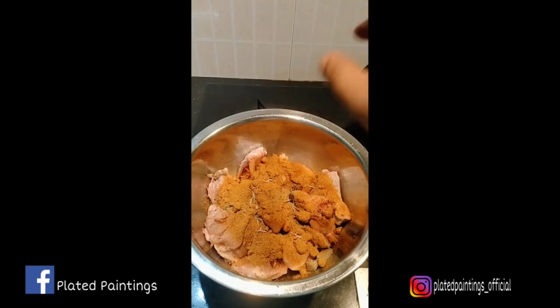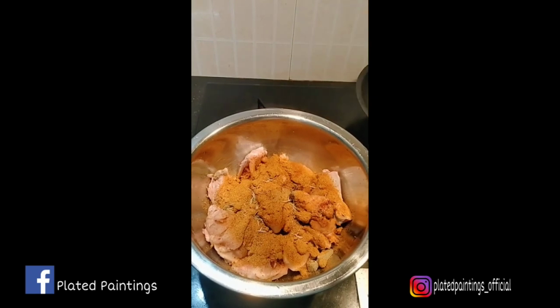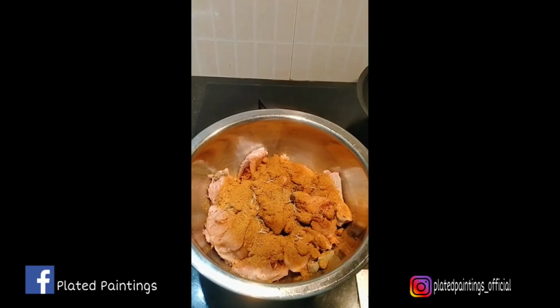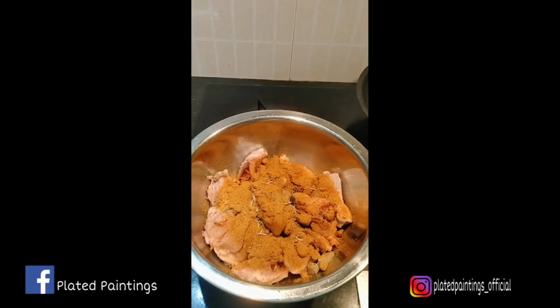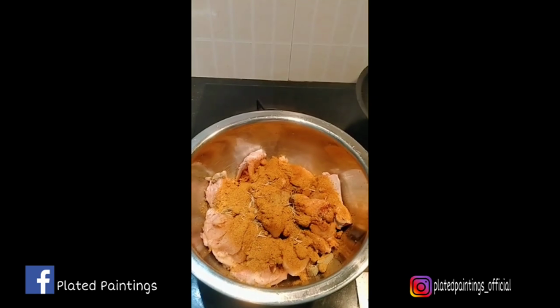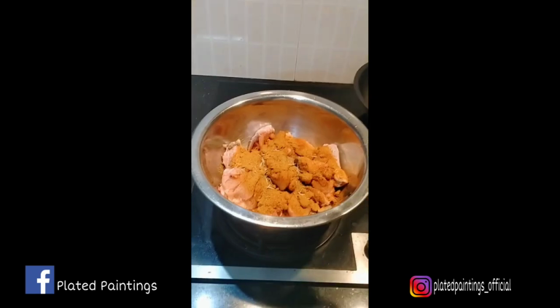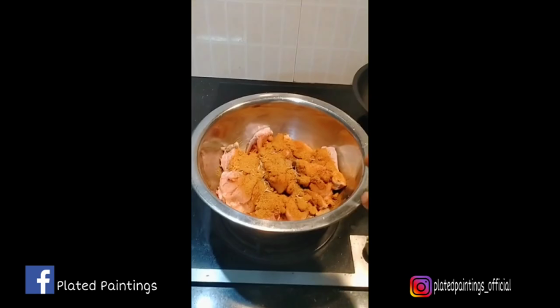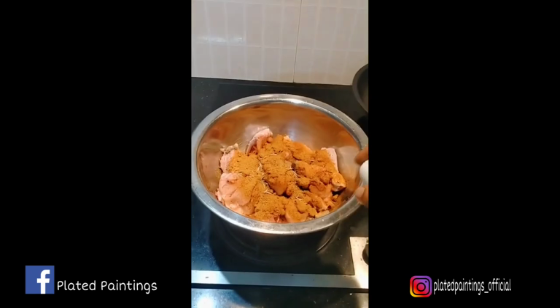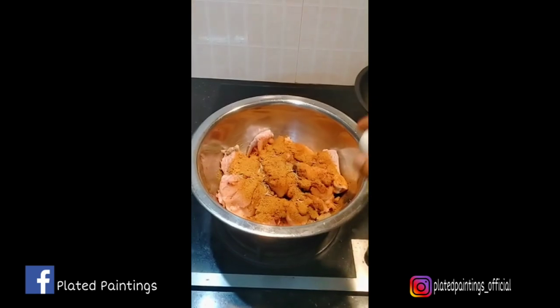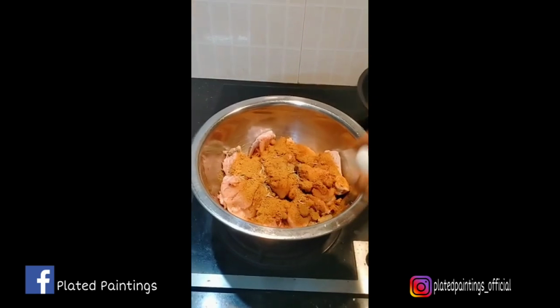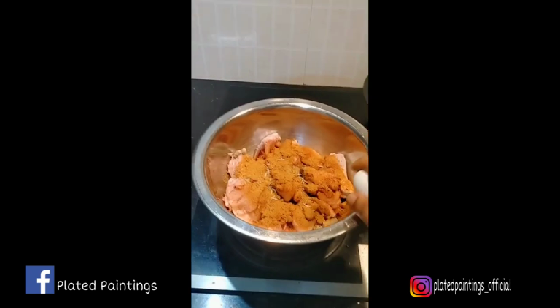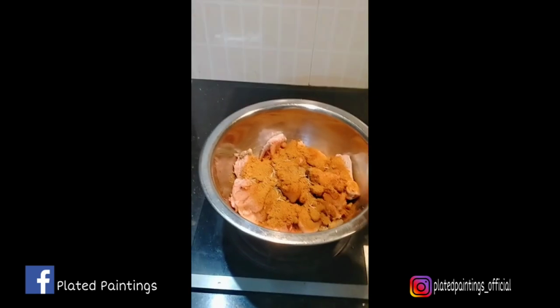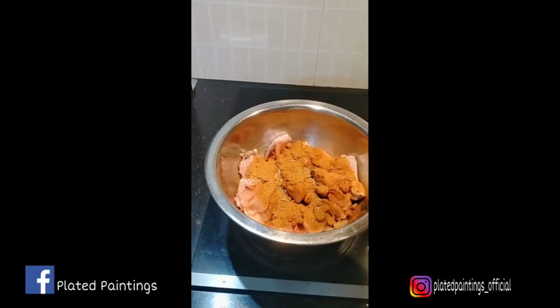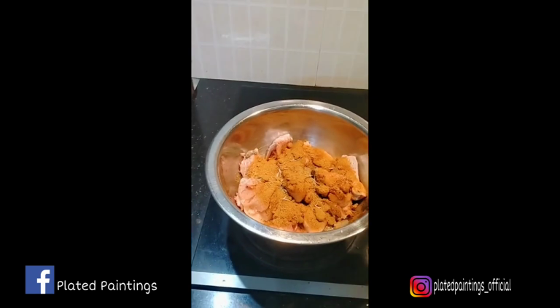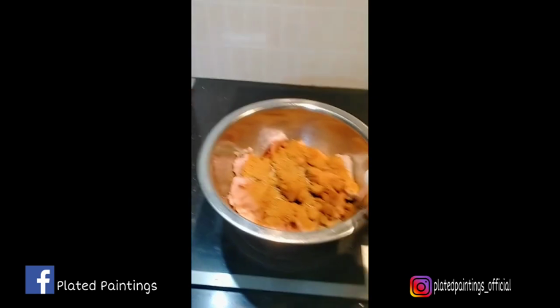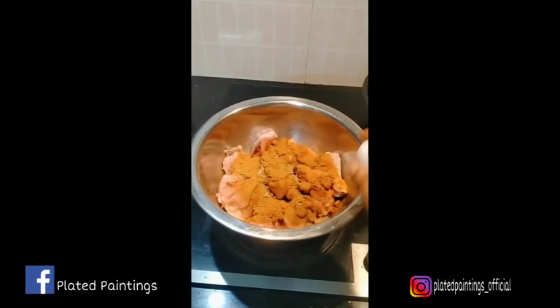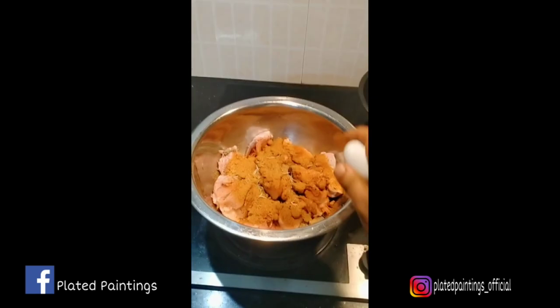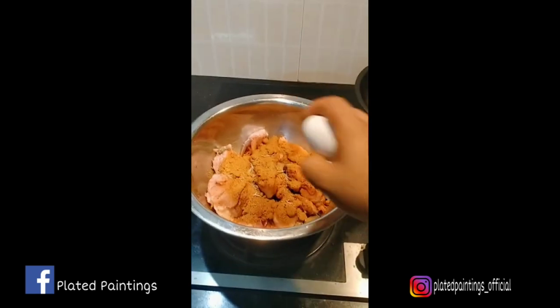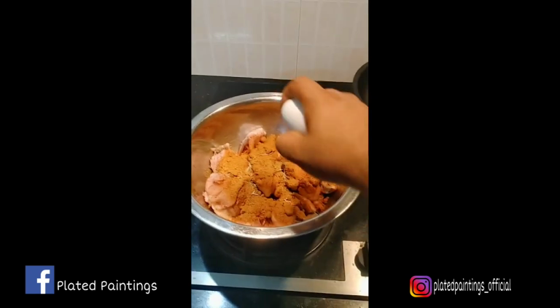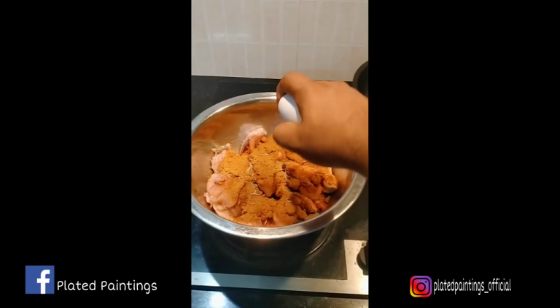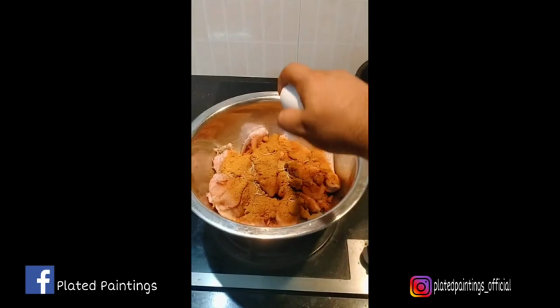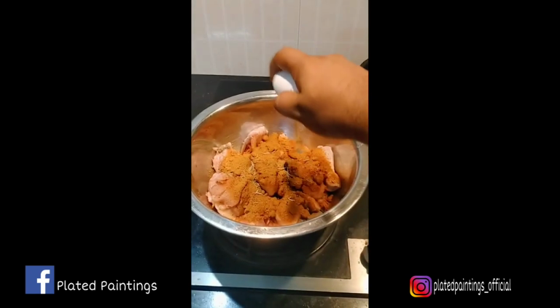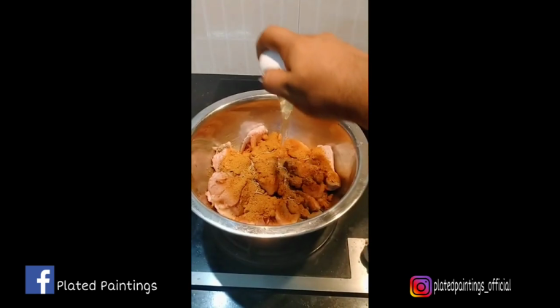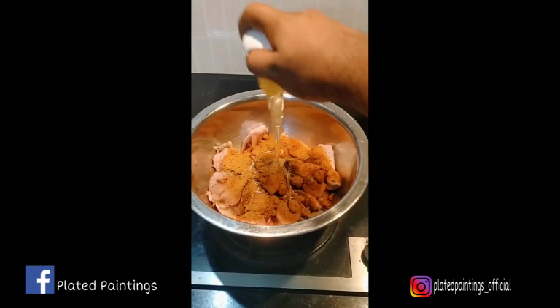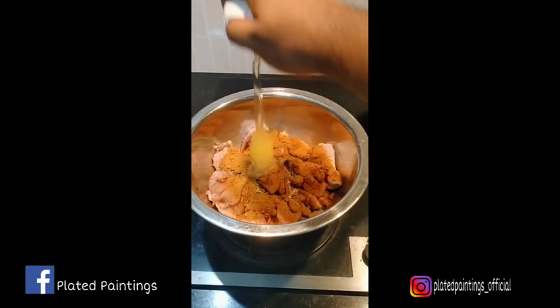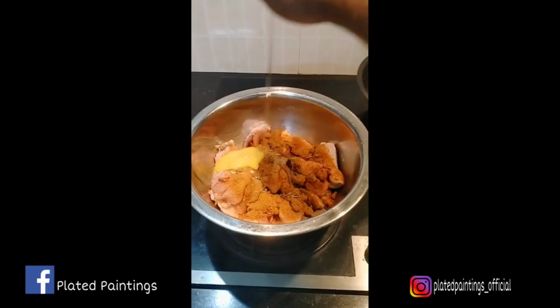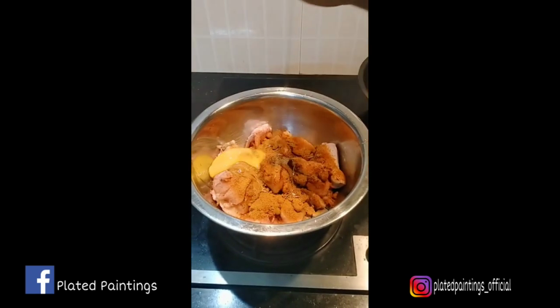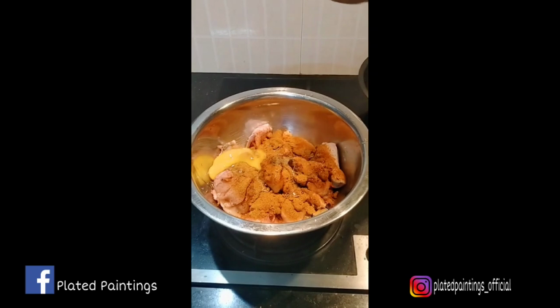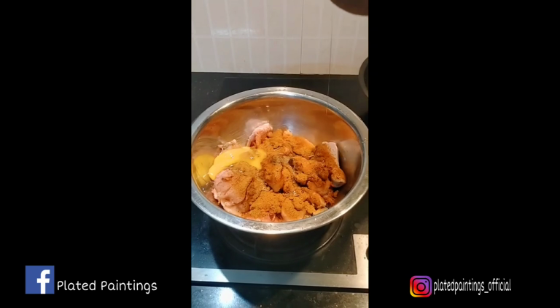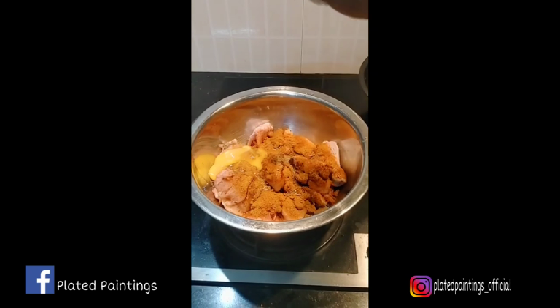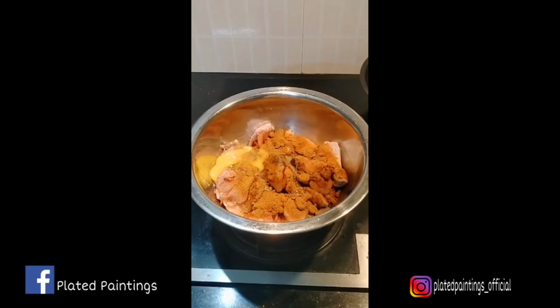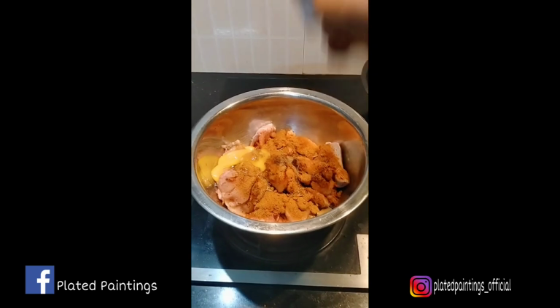We will mix it. We will mix it in the coating.